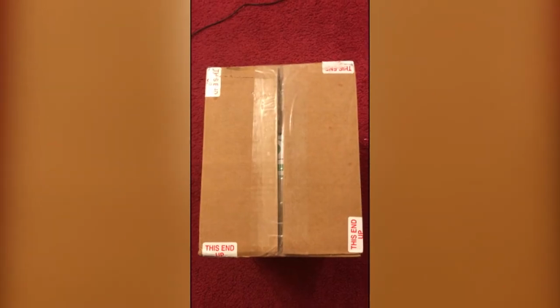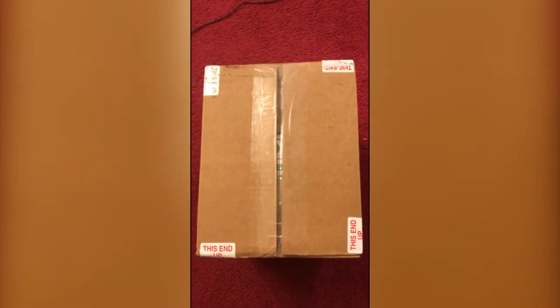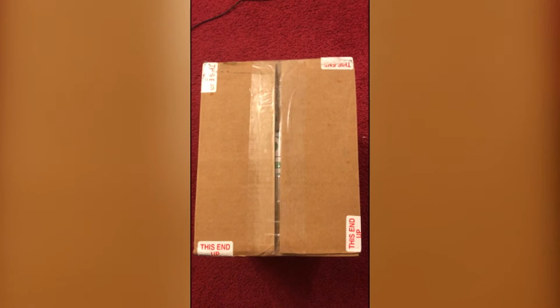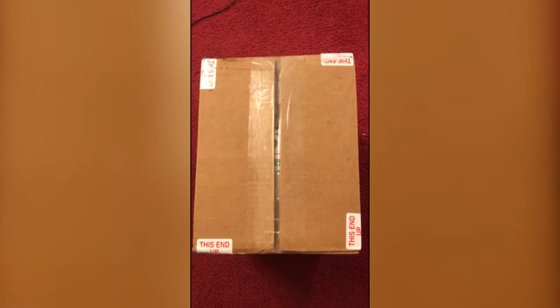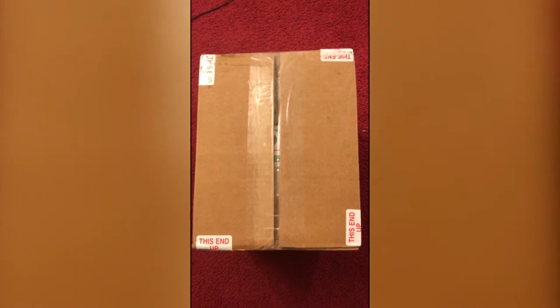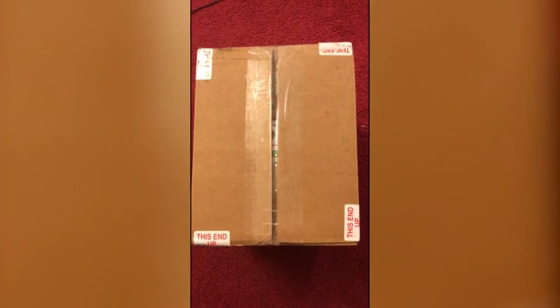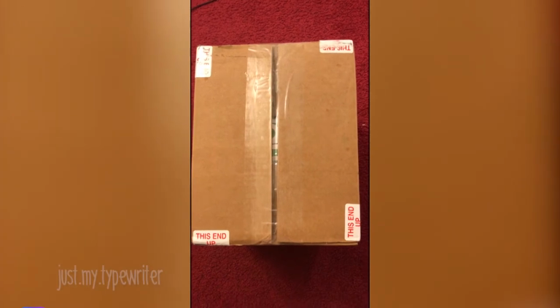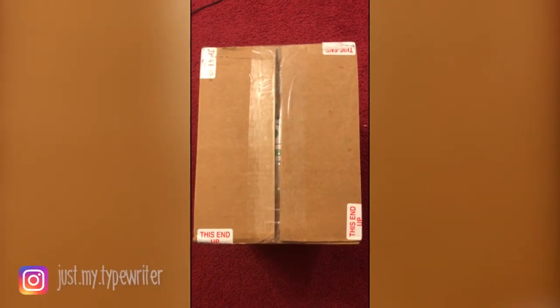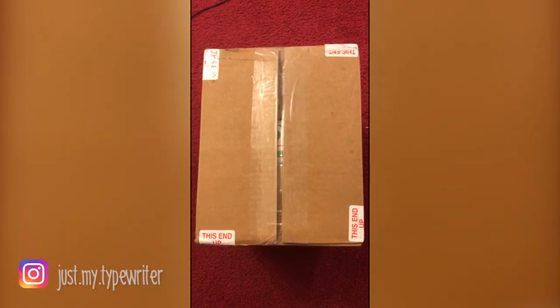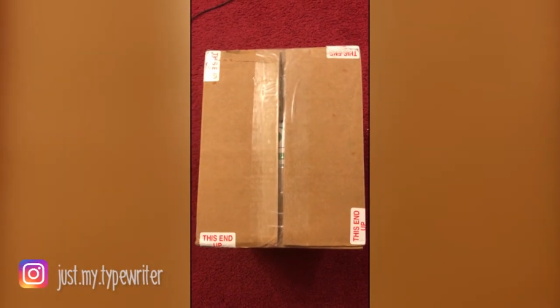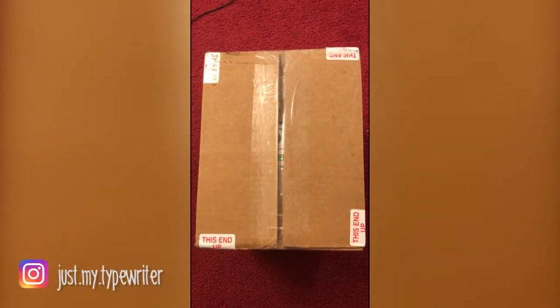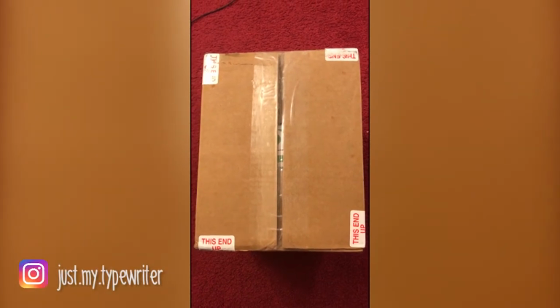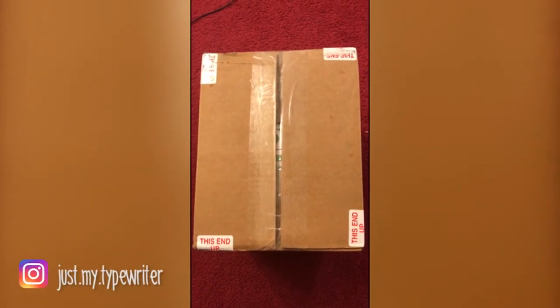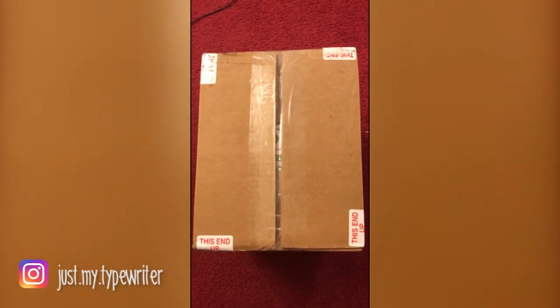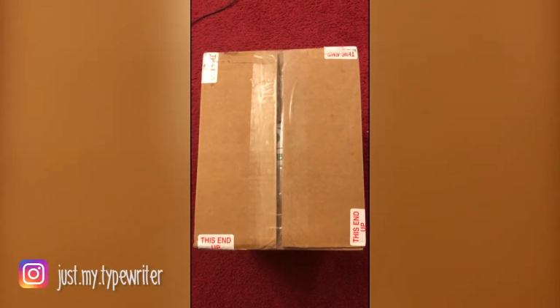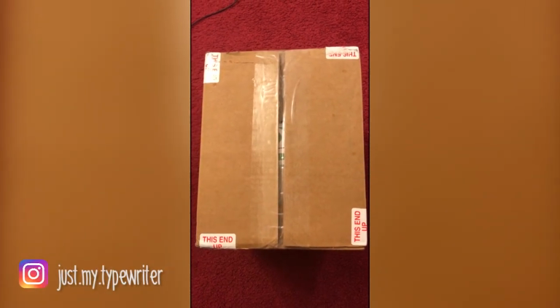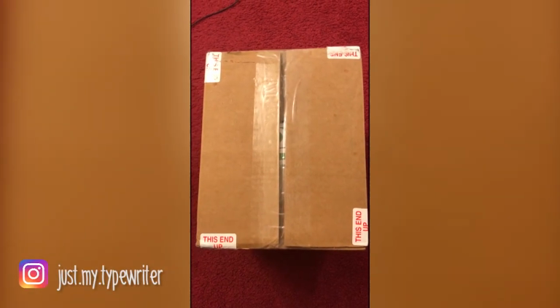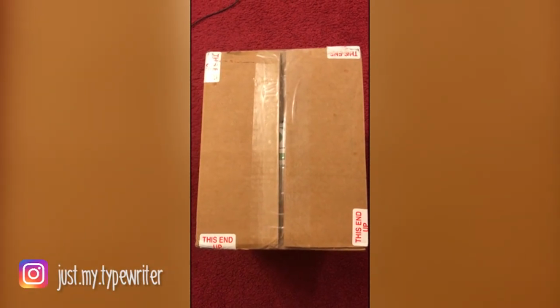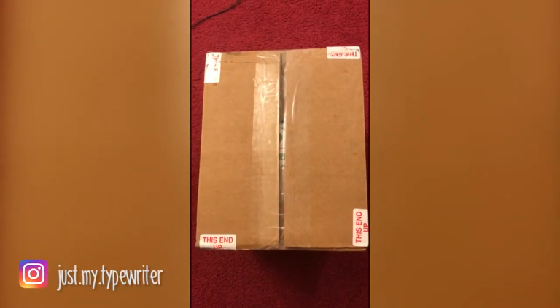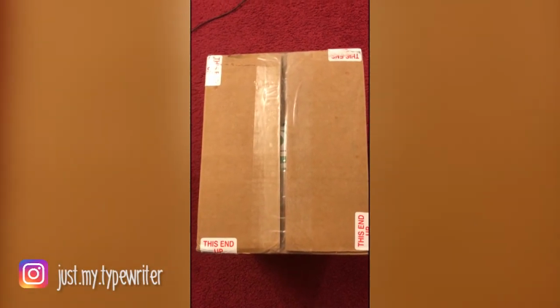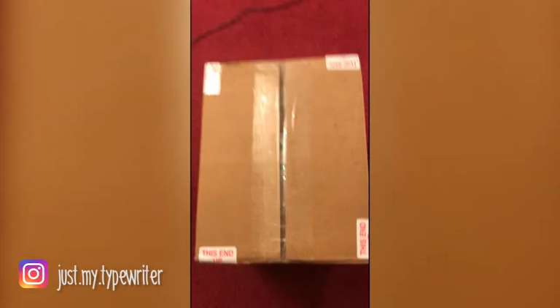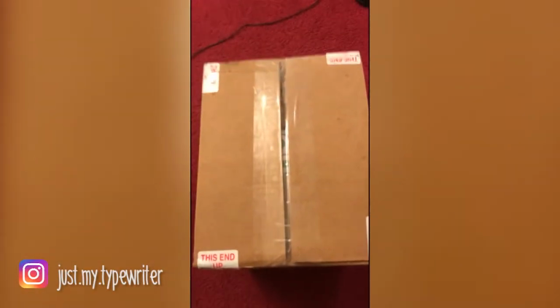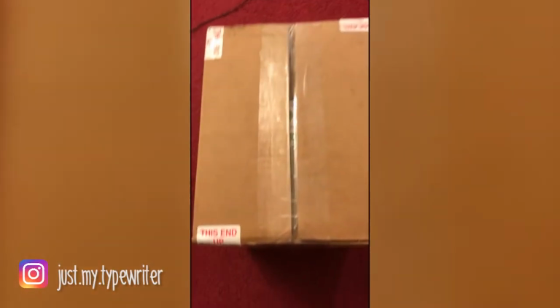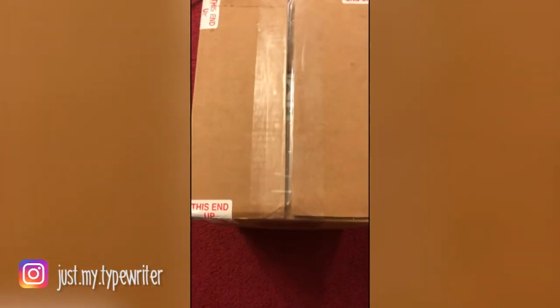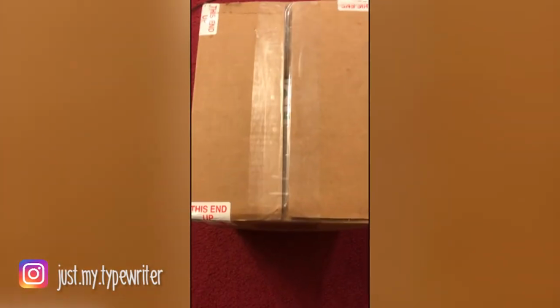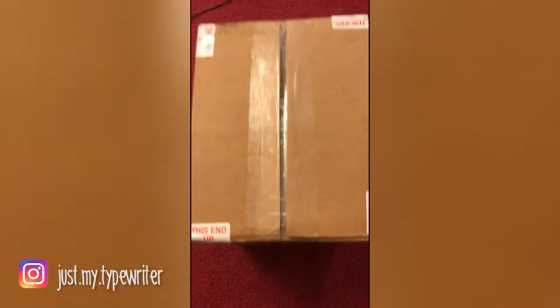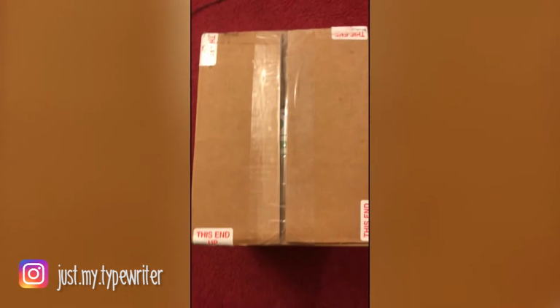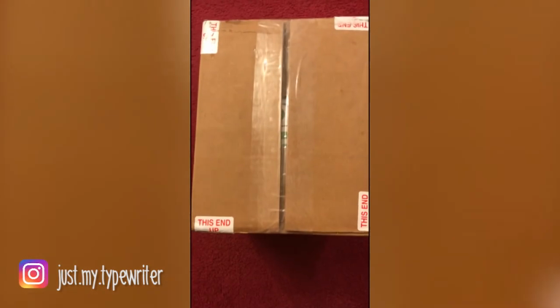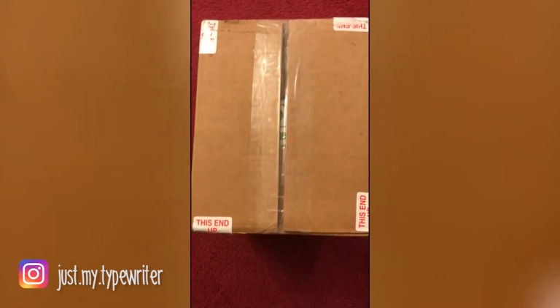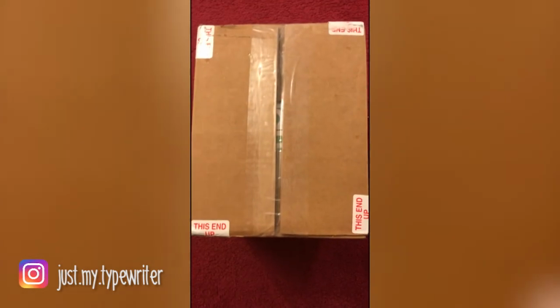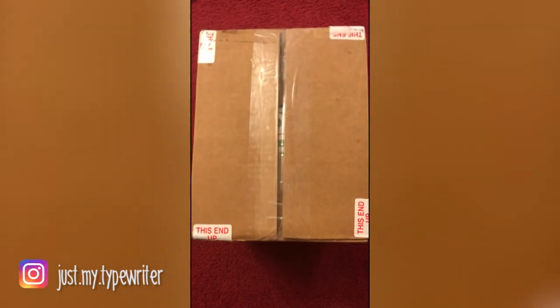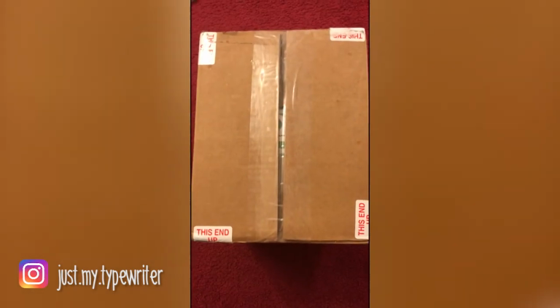Something very, very, very exciting just arrived at my front door. I hope you guys are as excited about it as I am.